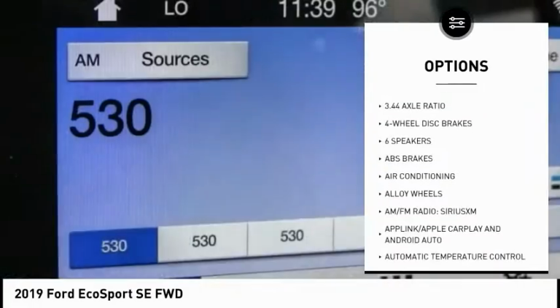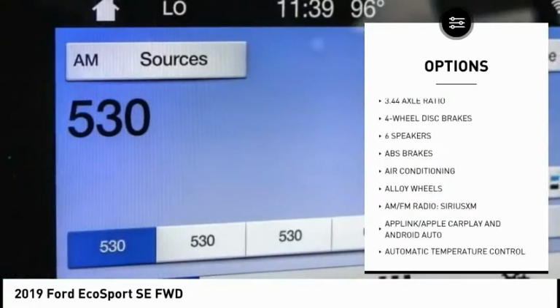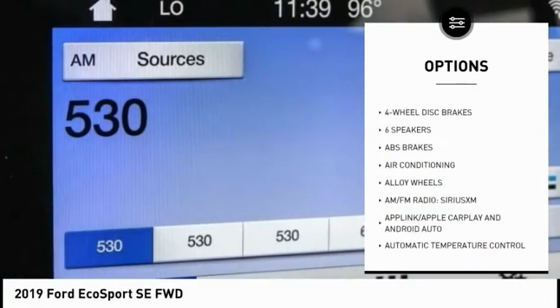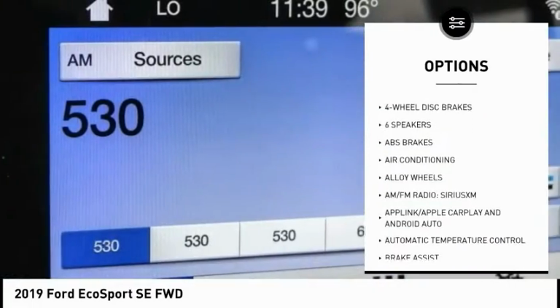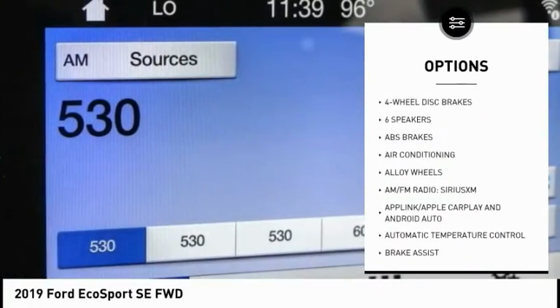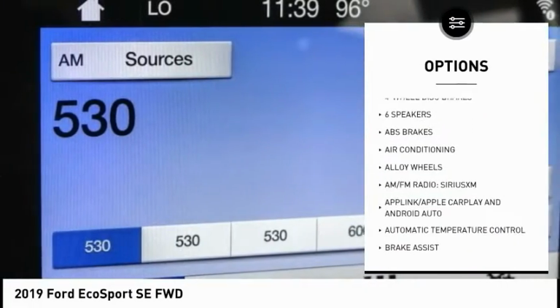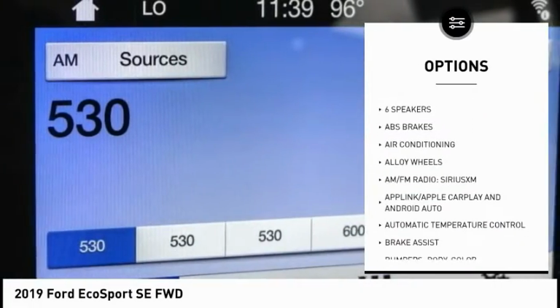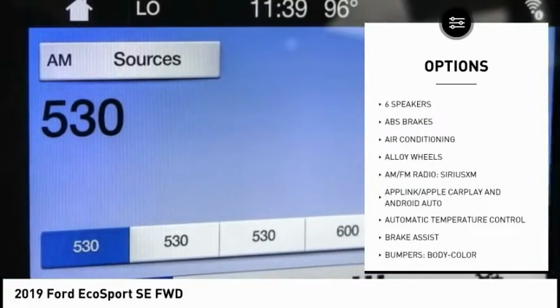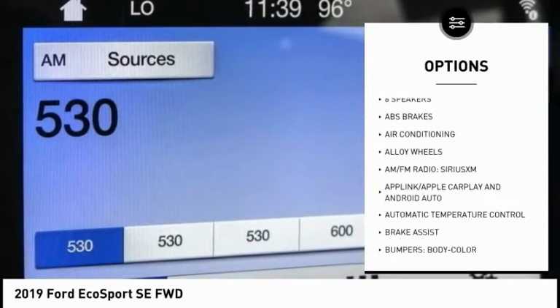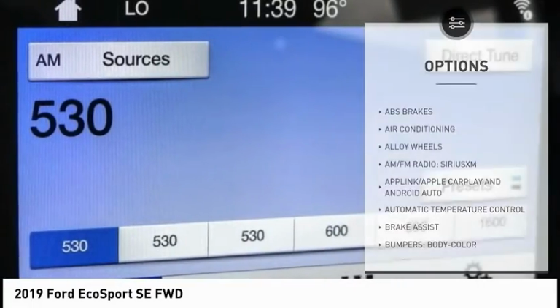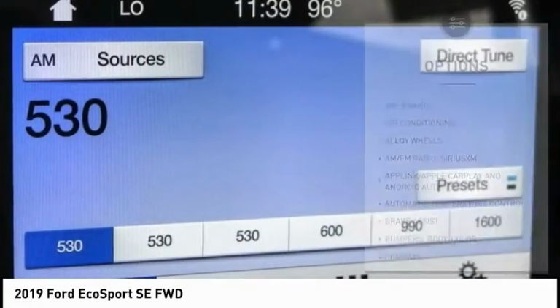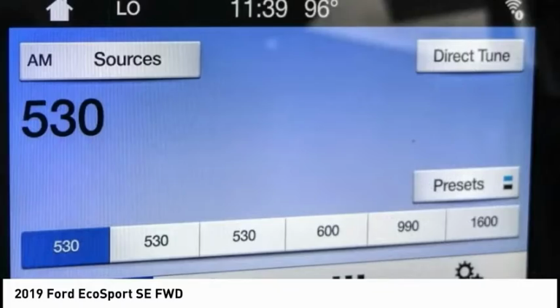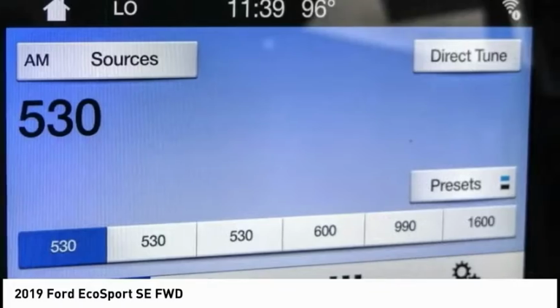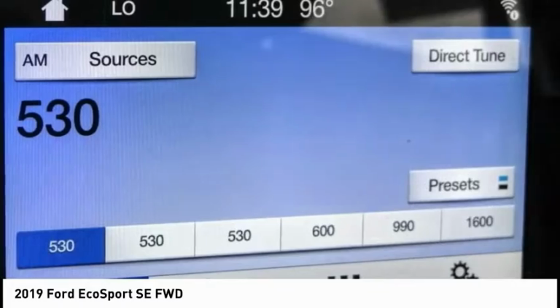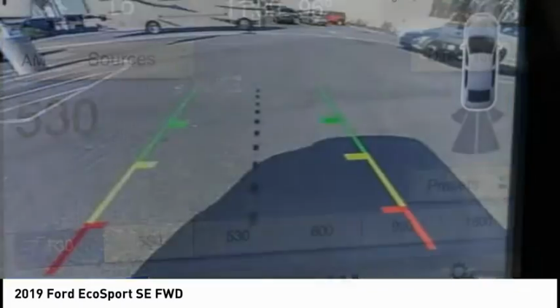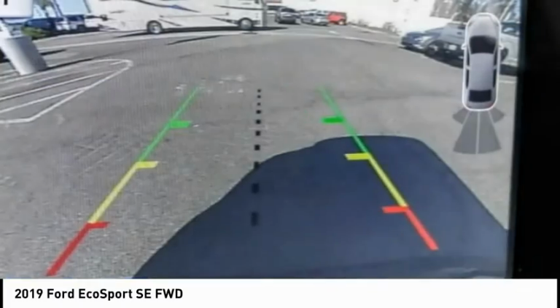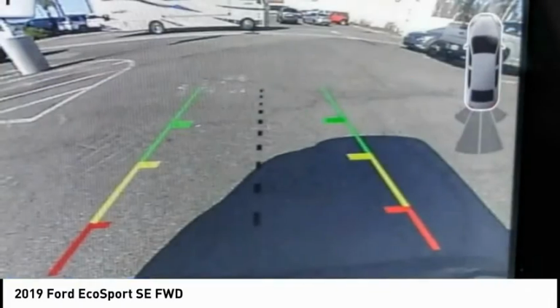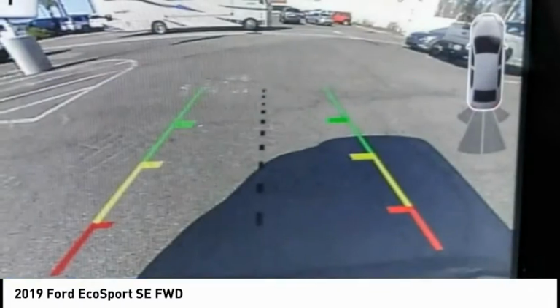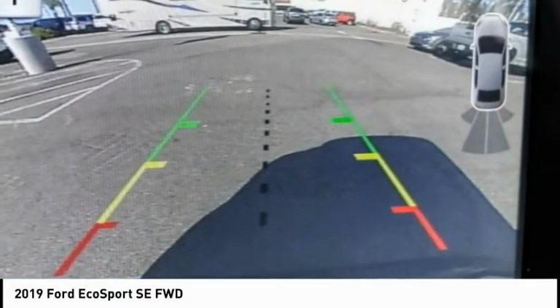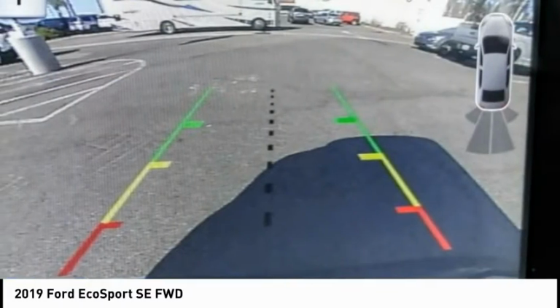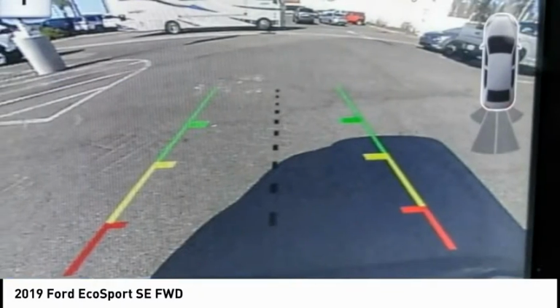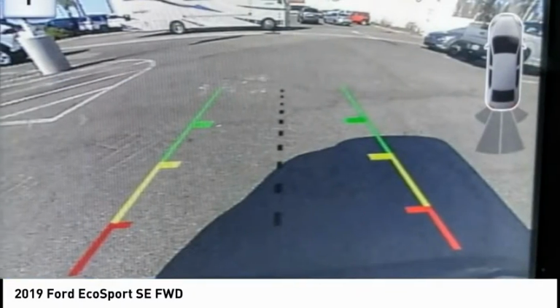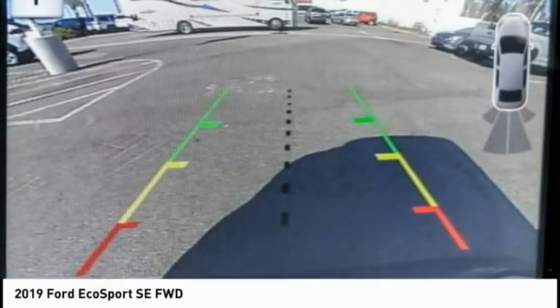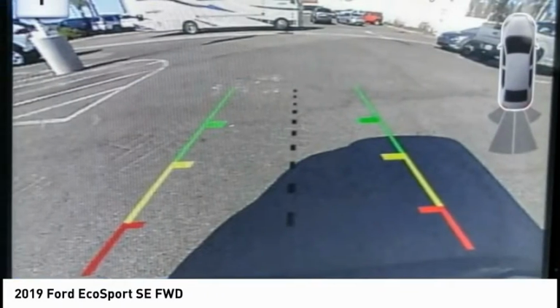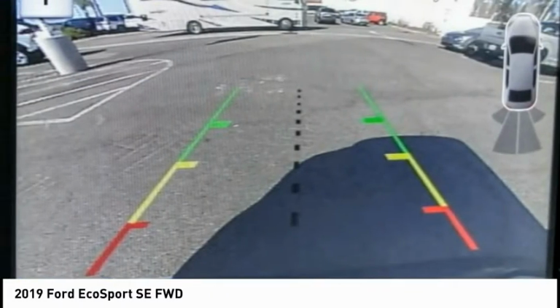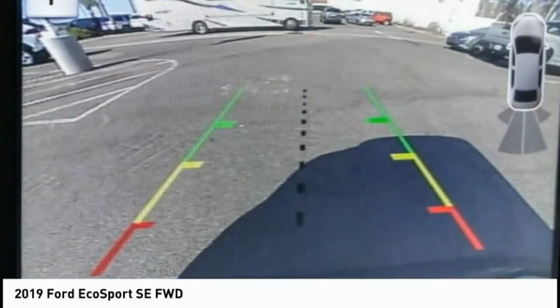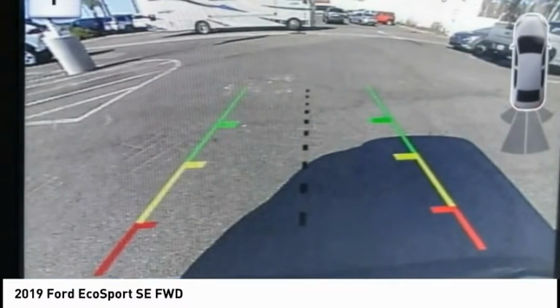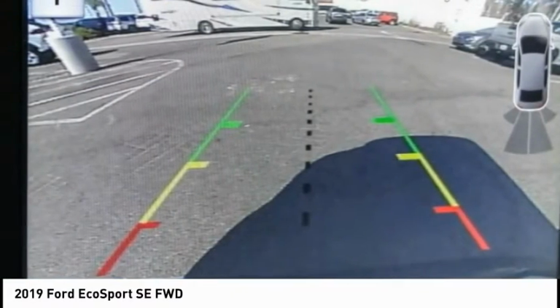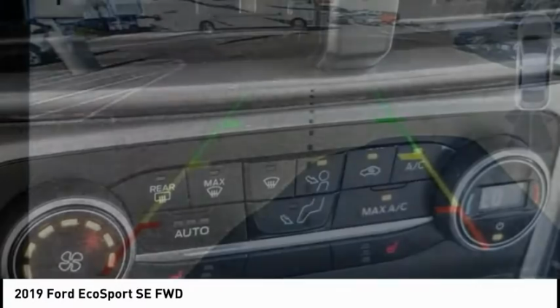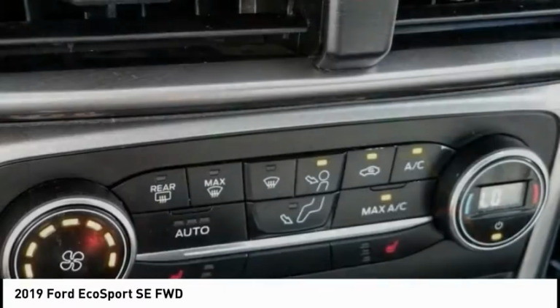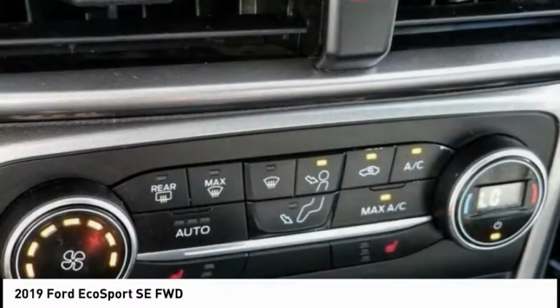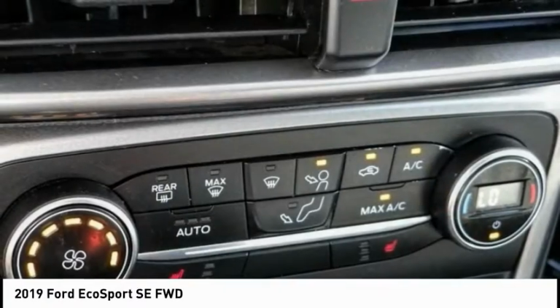Fog lights, speed control, power moonroof, four-wheel disc brakes, front-wheel independent suspension.